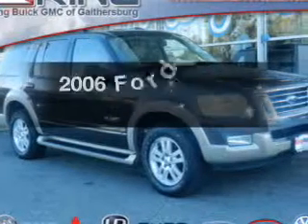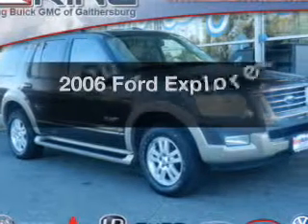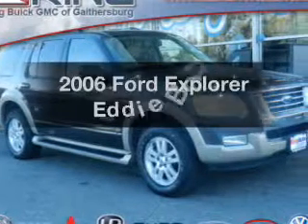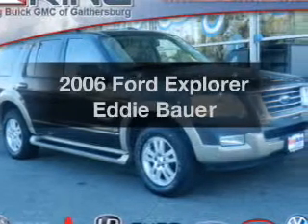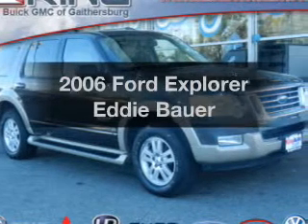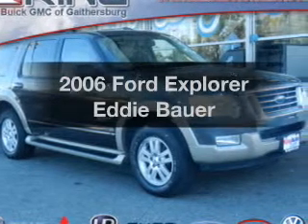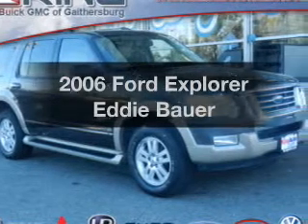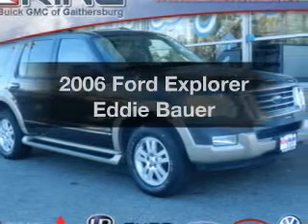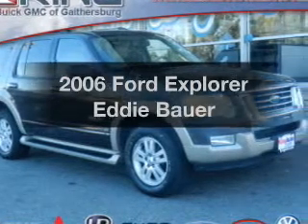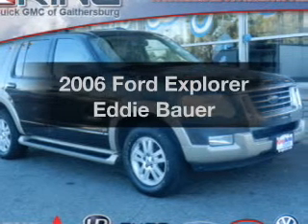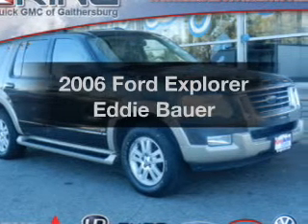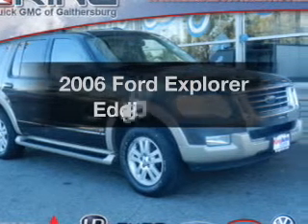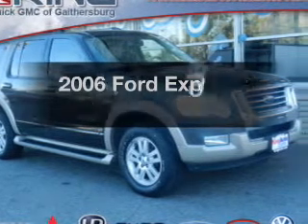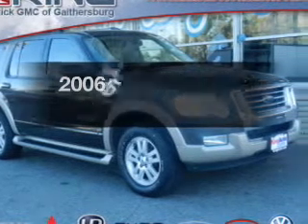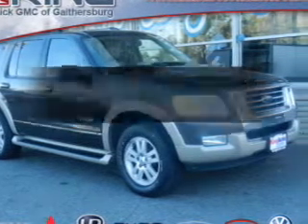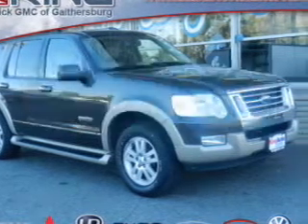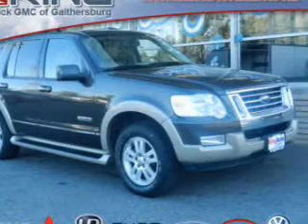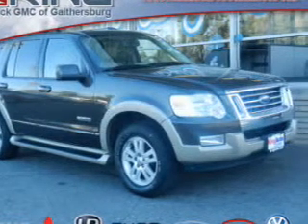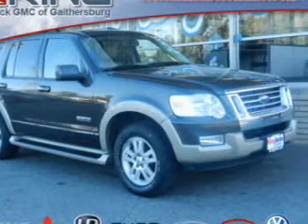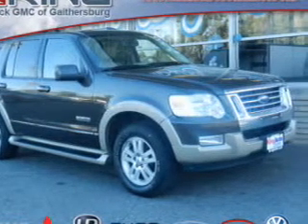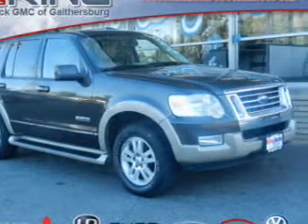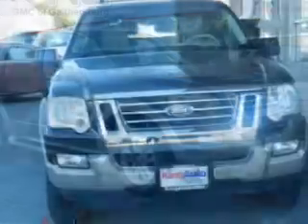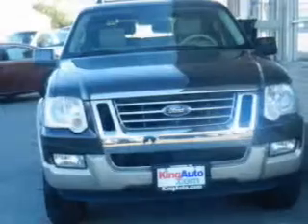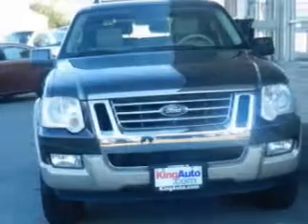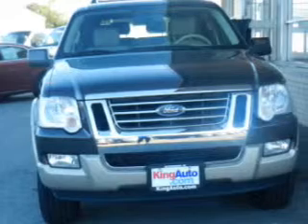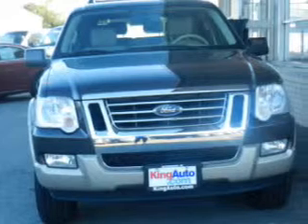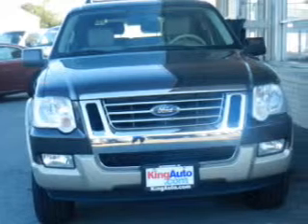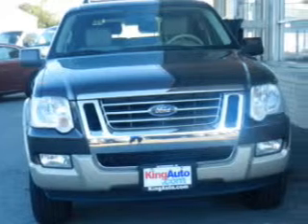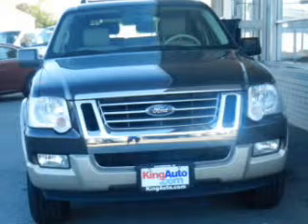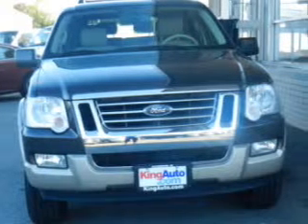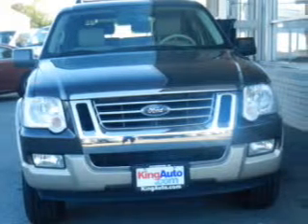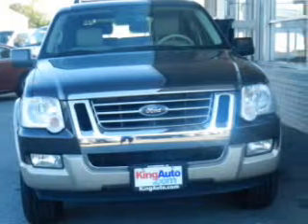Introducing the 2006 Ford Explorer. If you're looking for a first-rate auto, this one could be yours today.